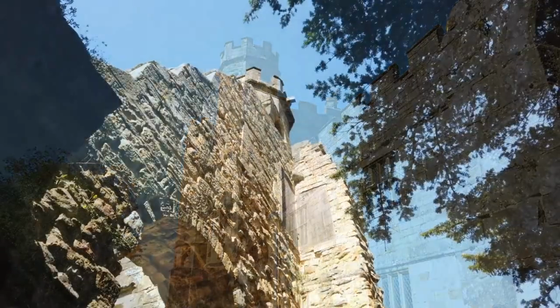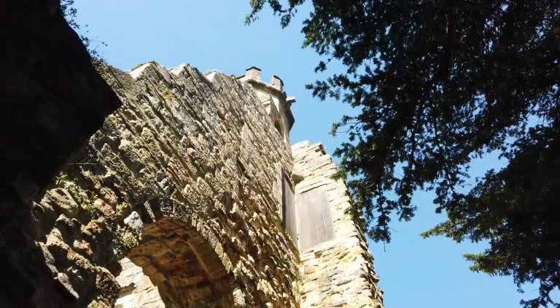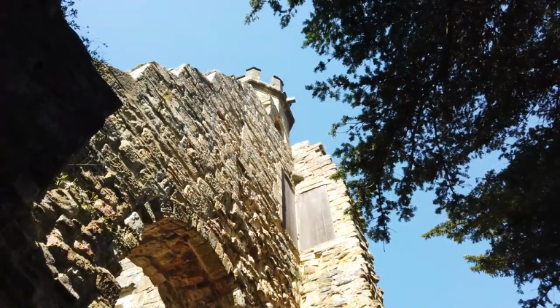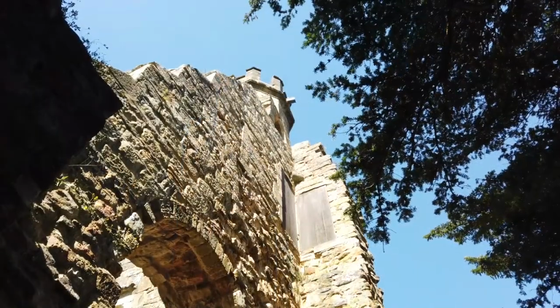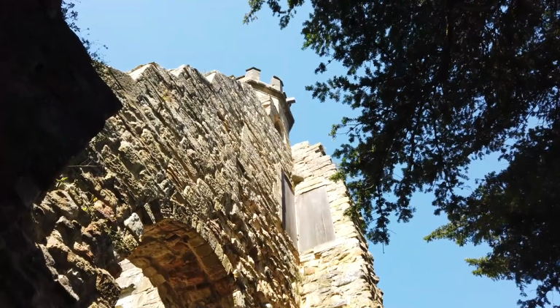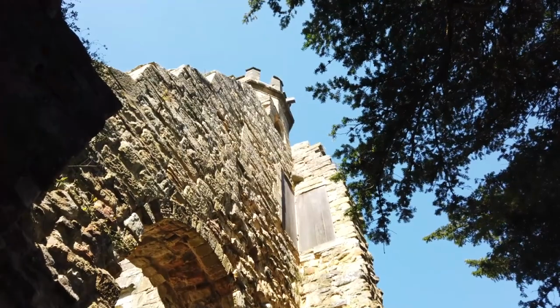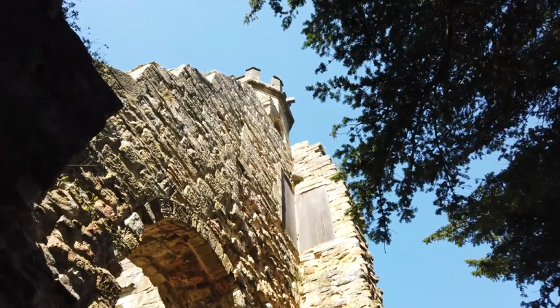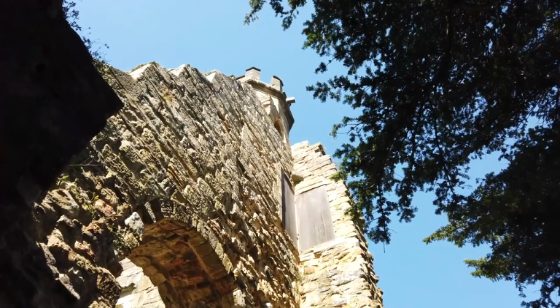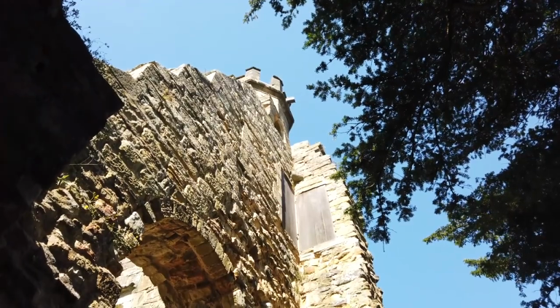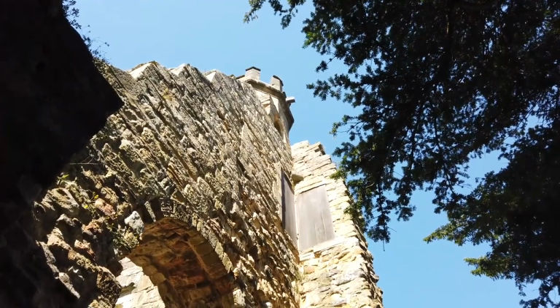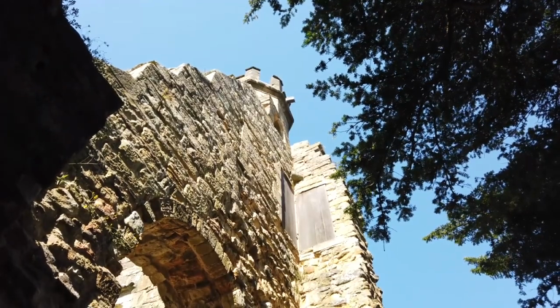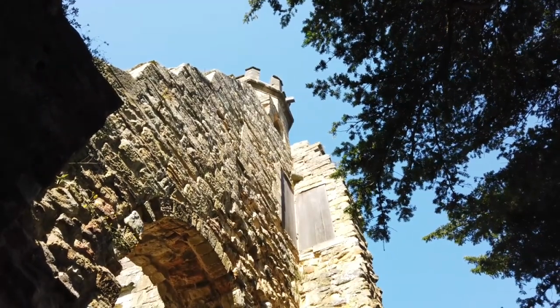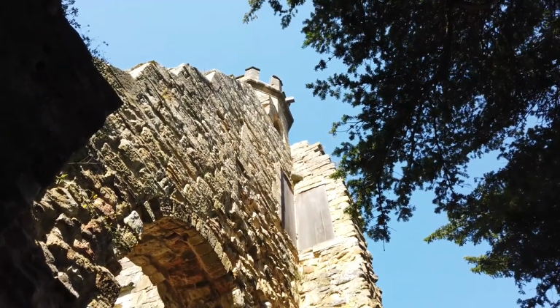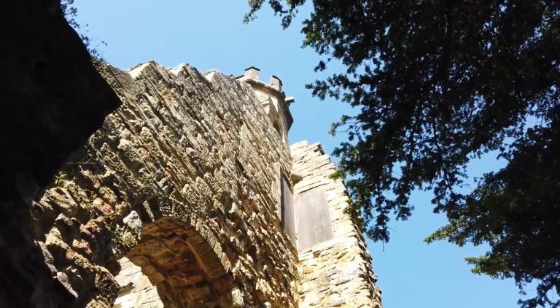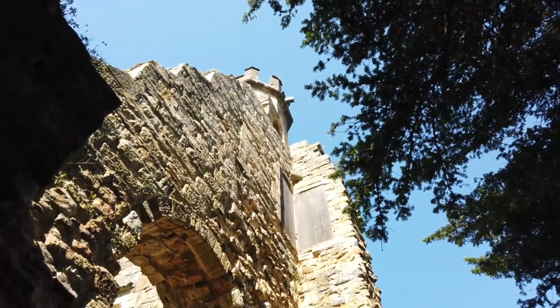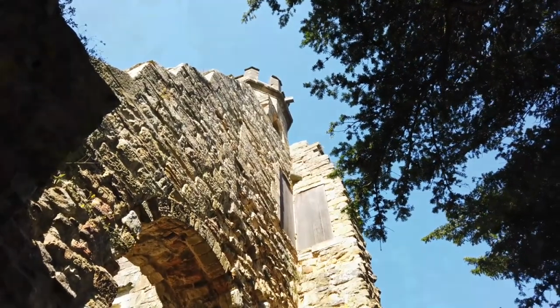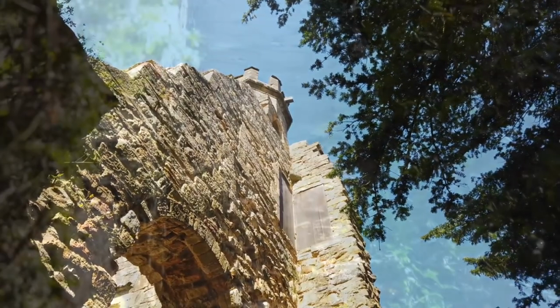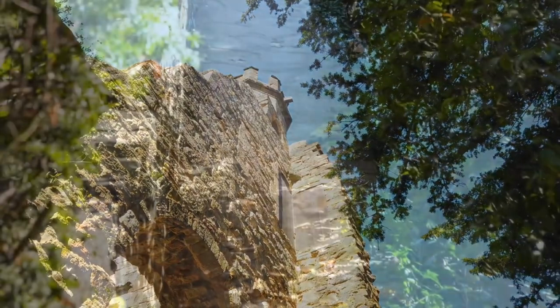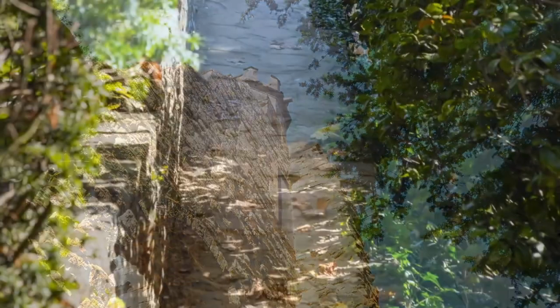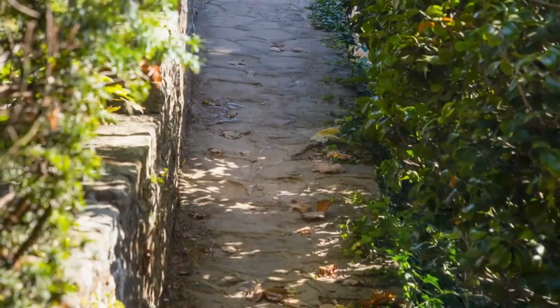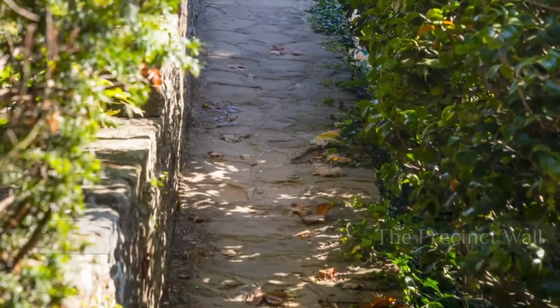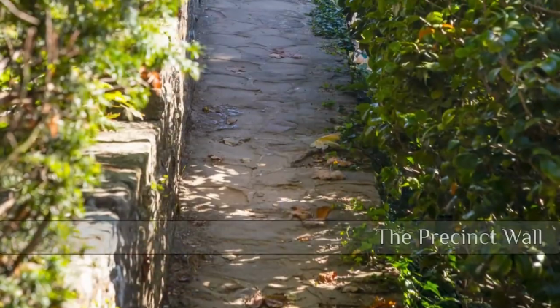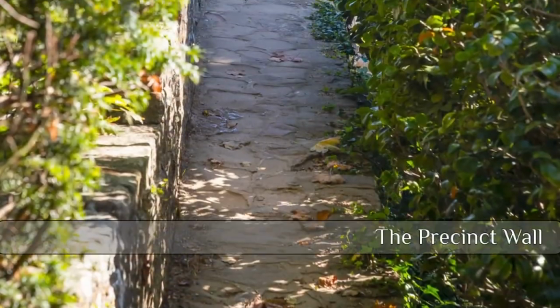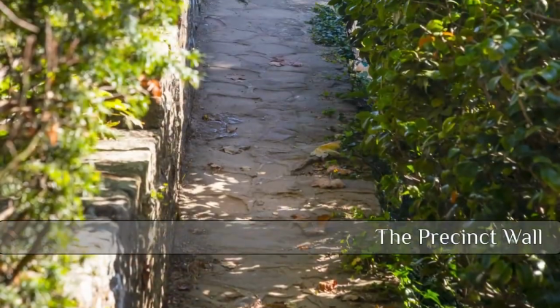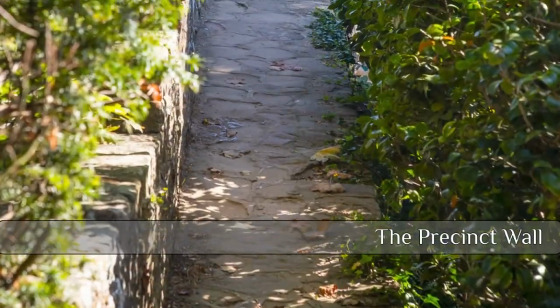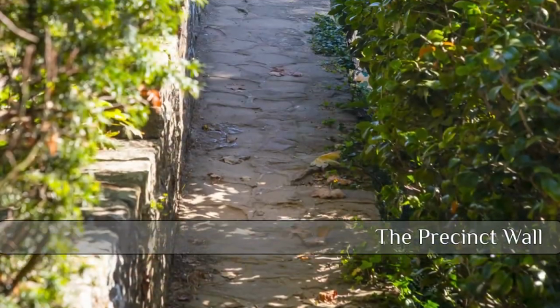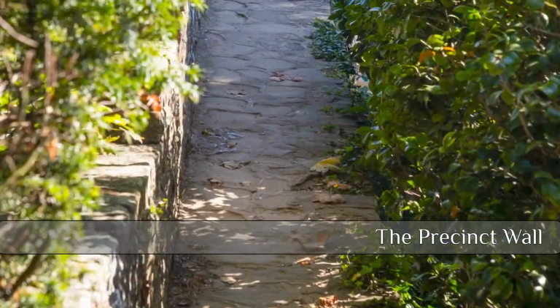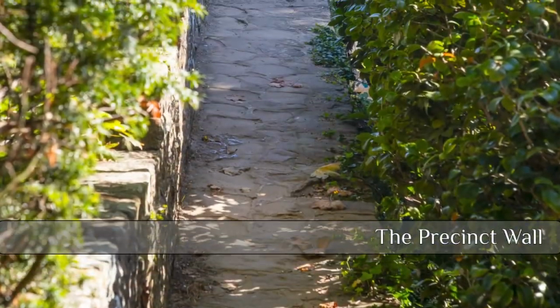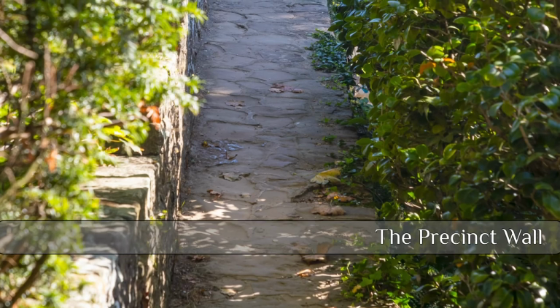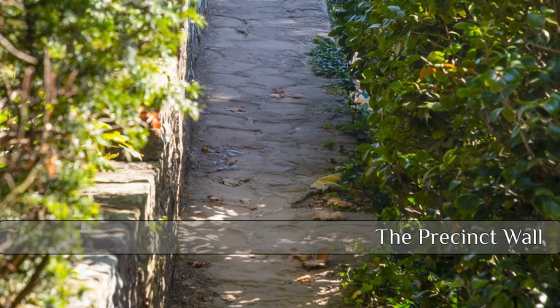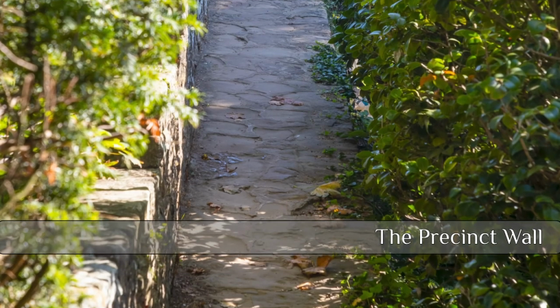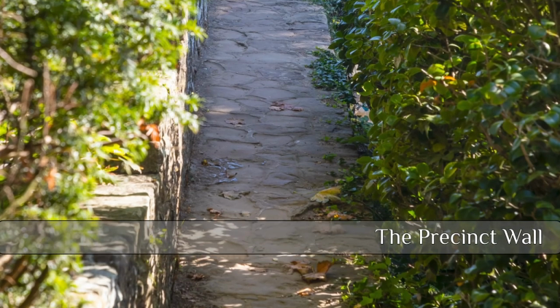Back on terra firma, we followed the path alongside the precinct wall before reaching the Abbey ruins.